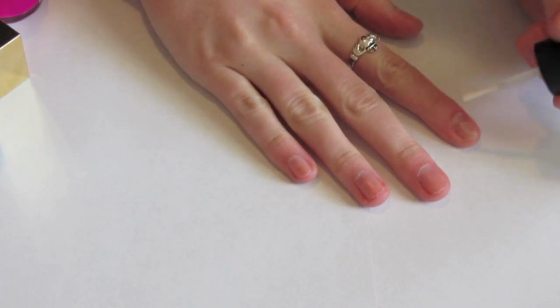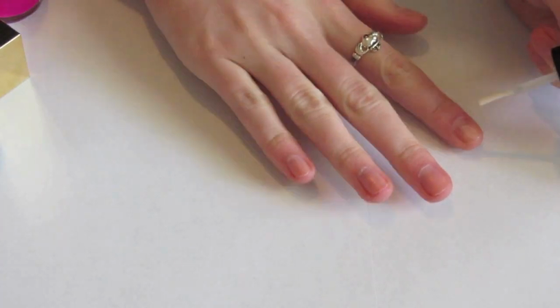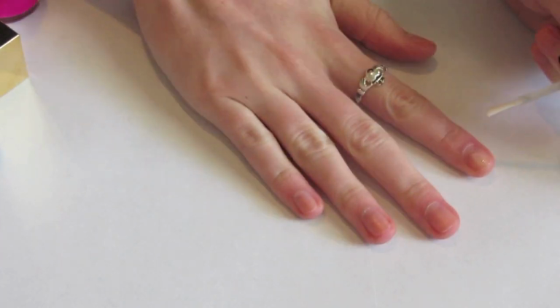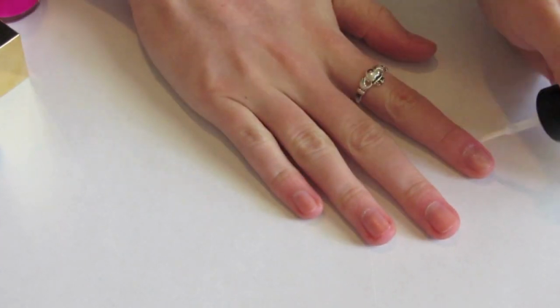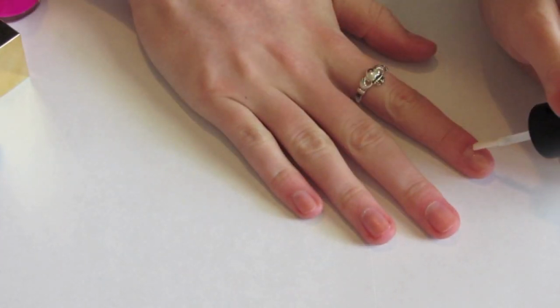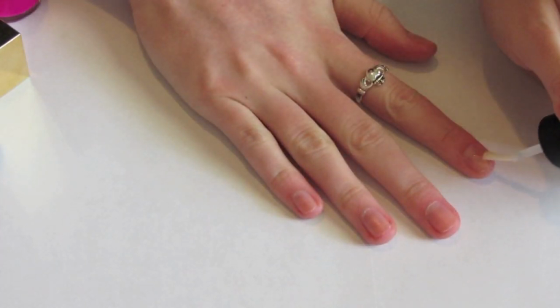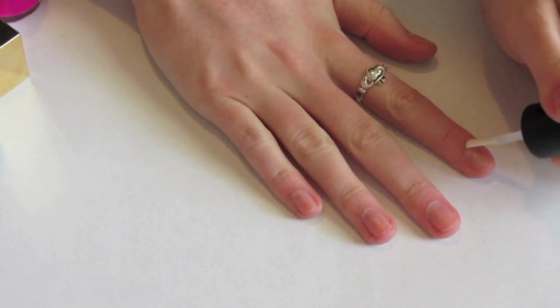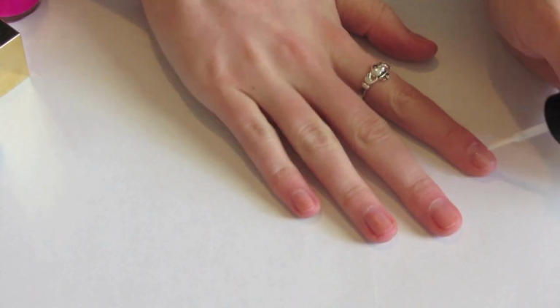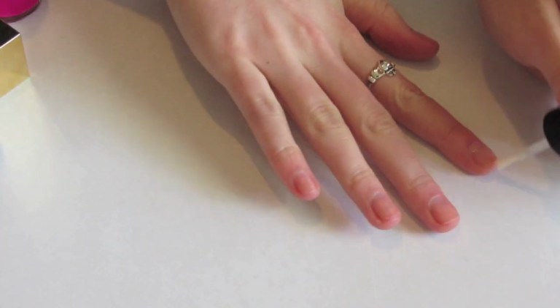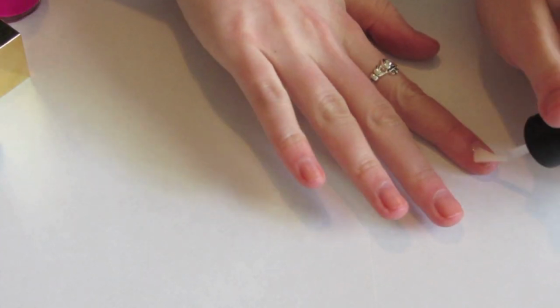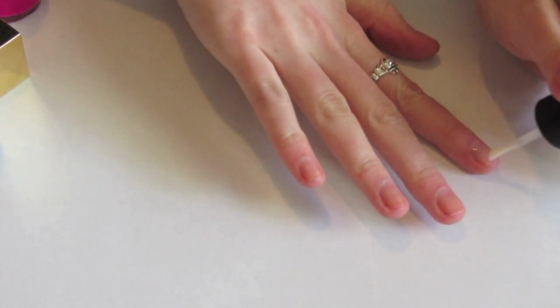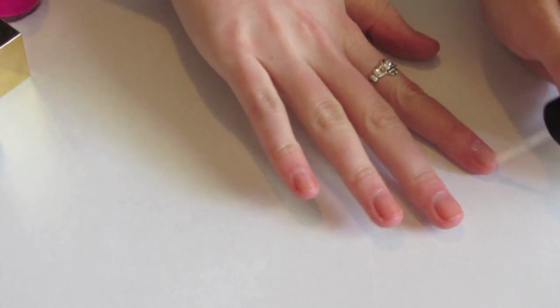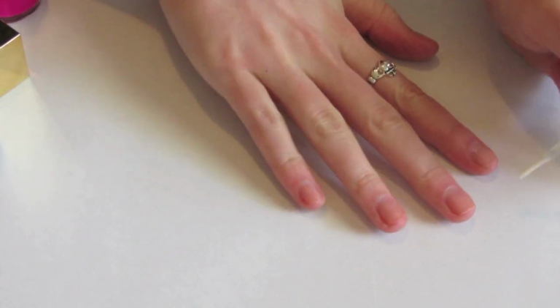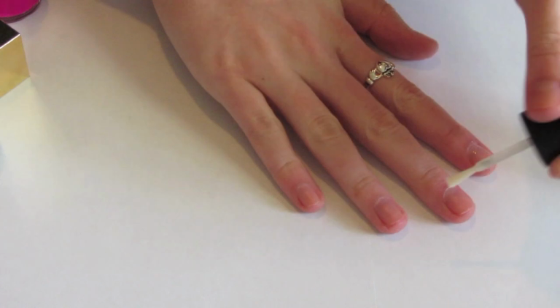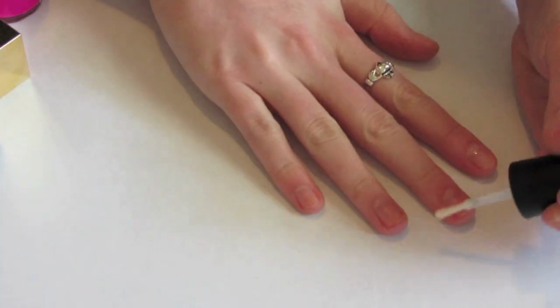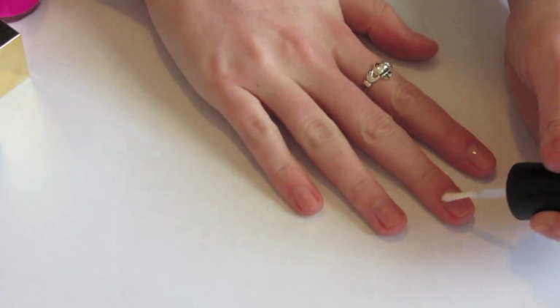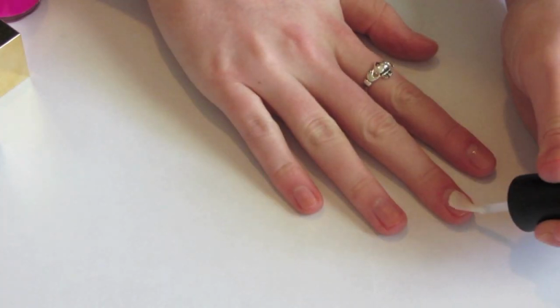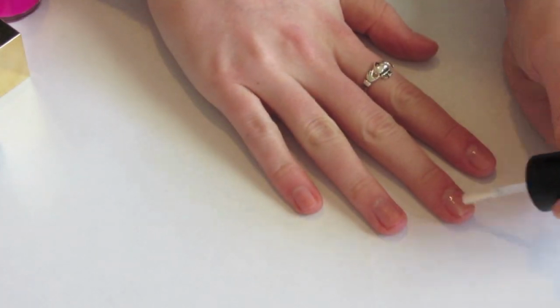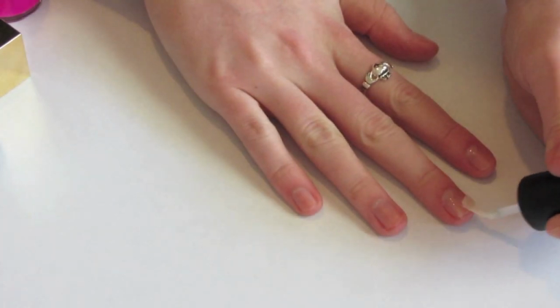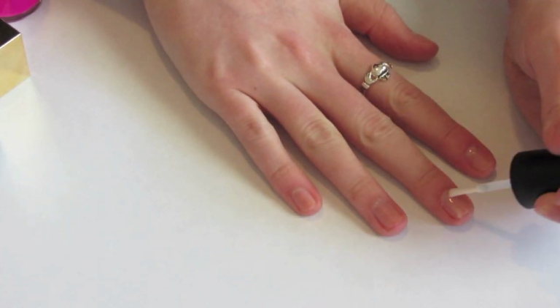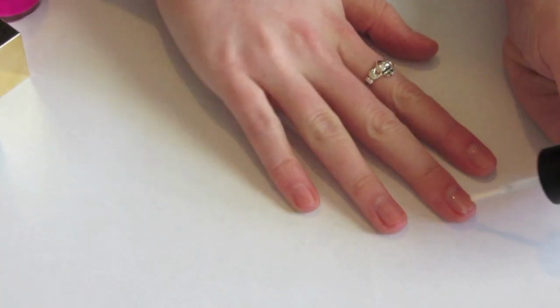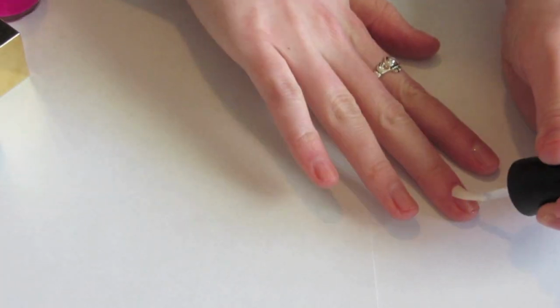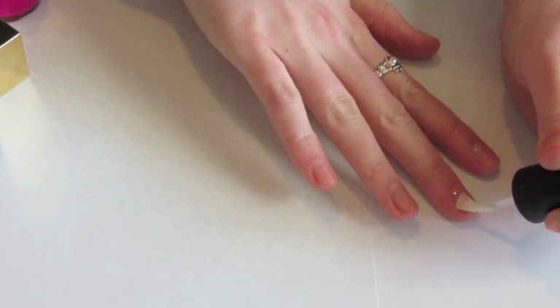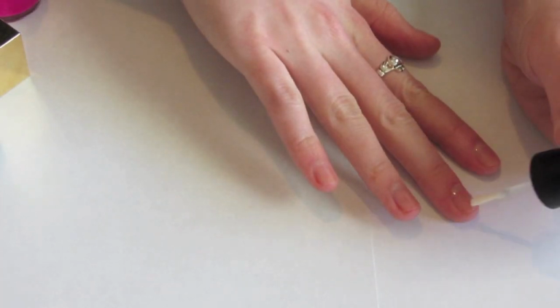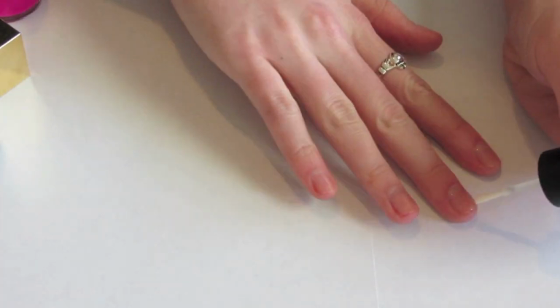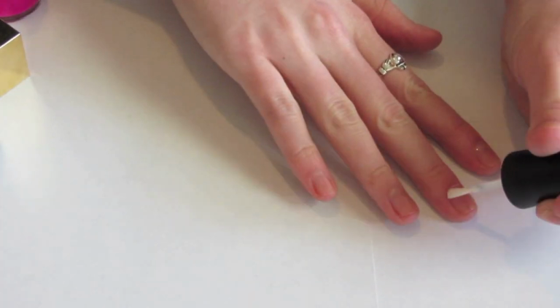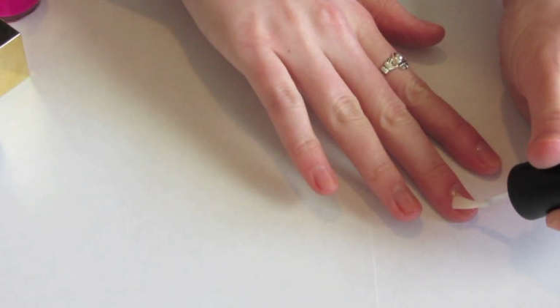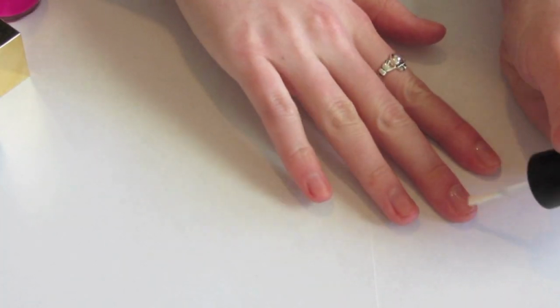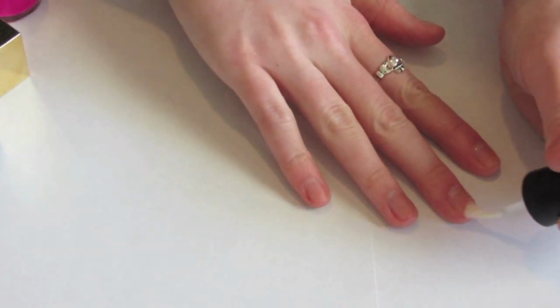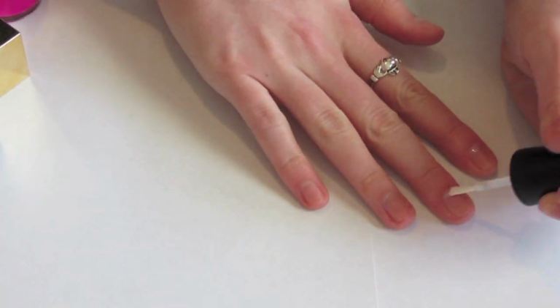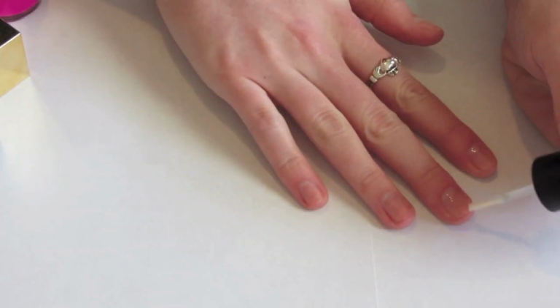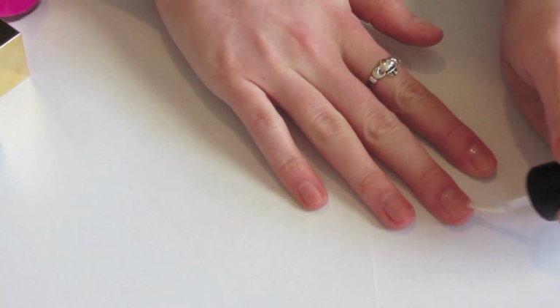First I'm going to start with a base coat just to keep my nails from staining from the bright pink nail color.